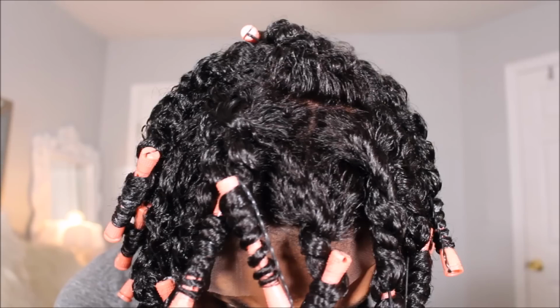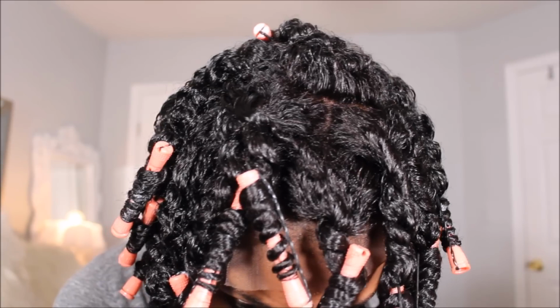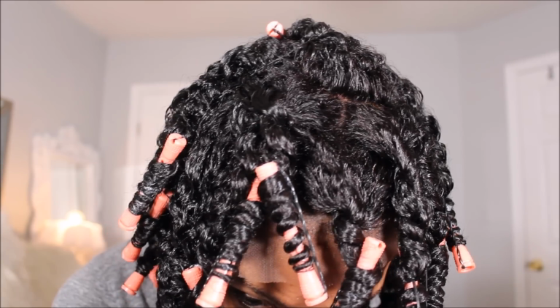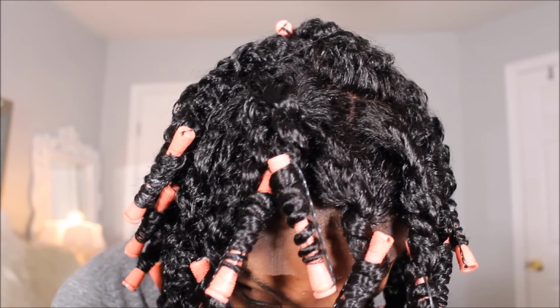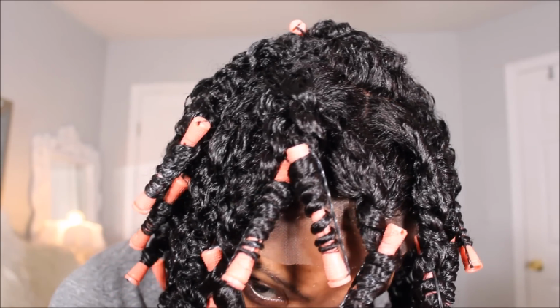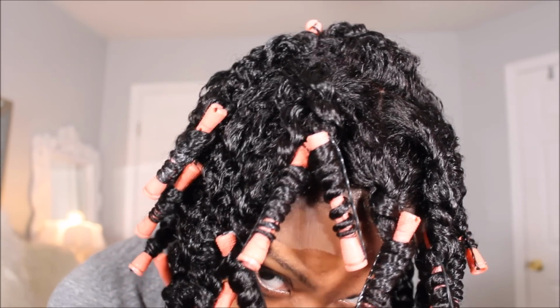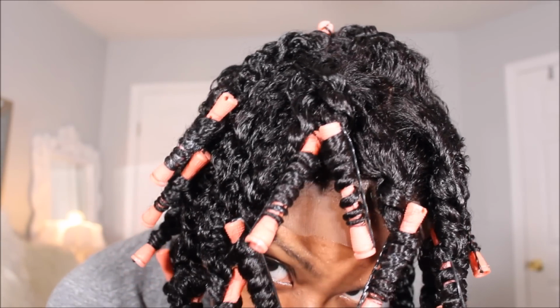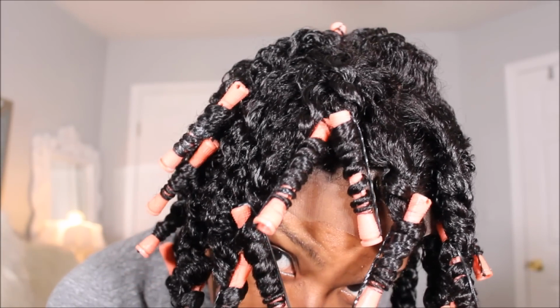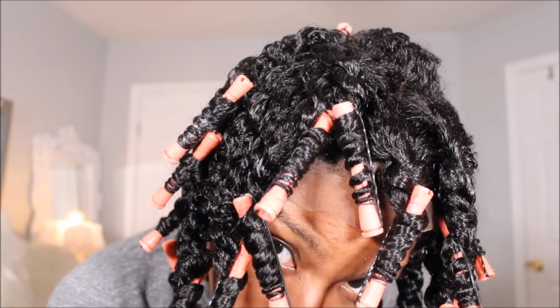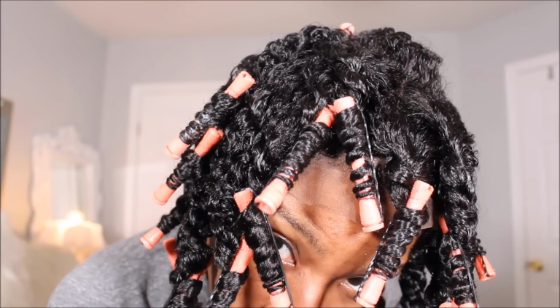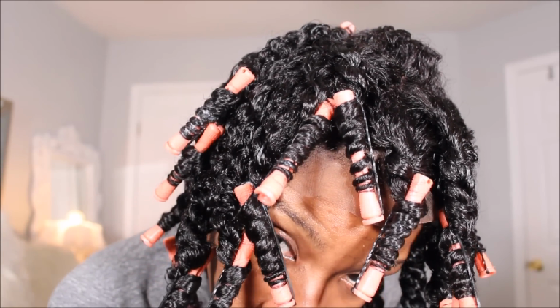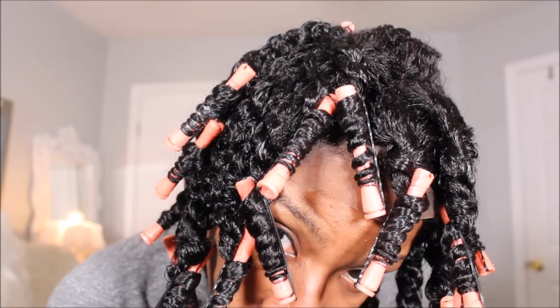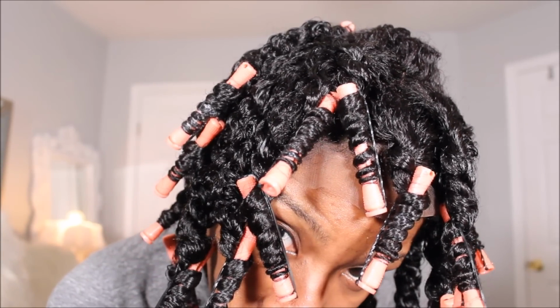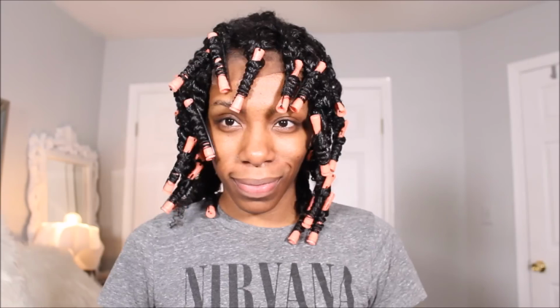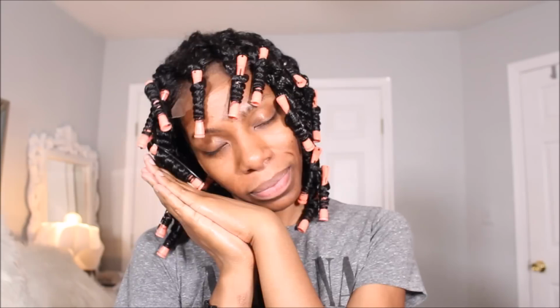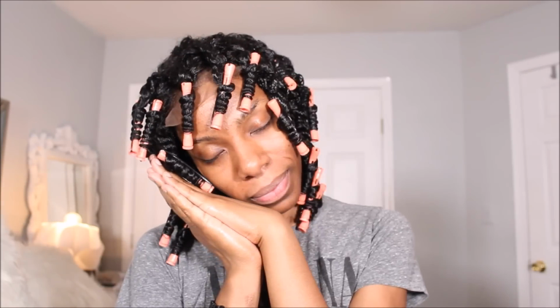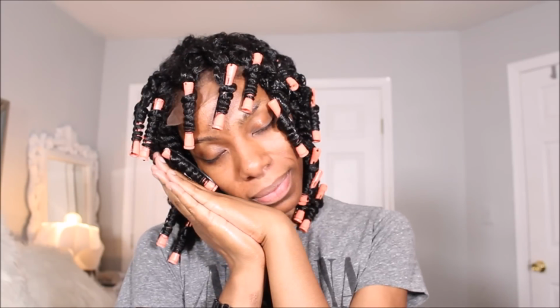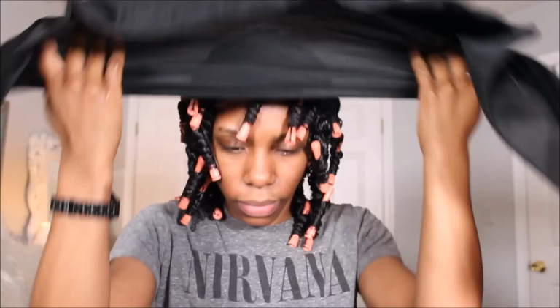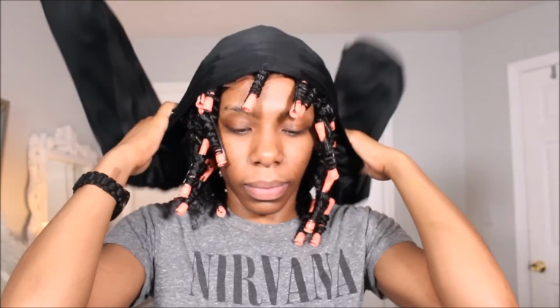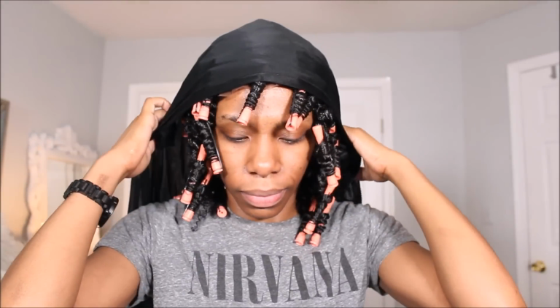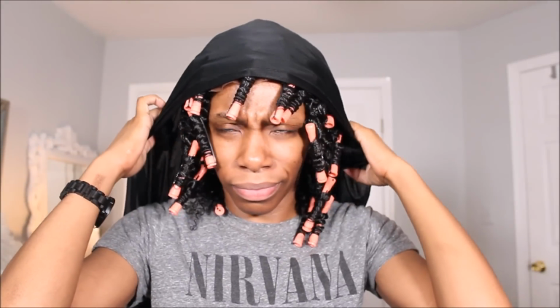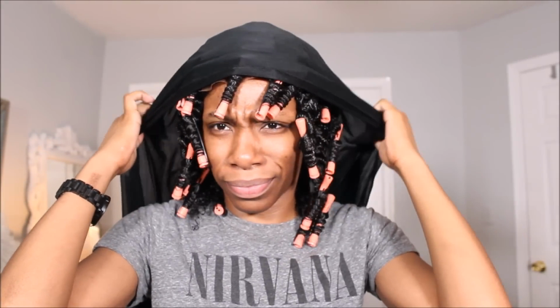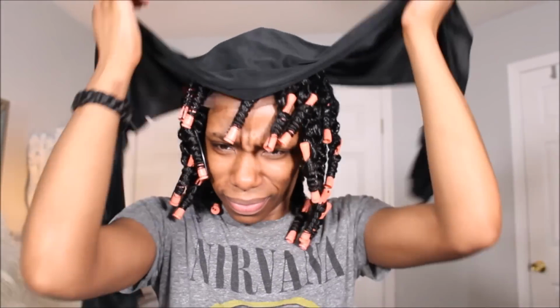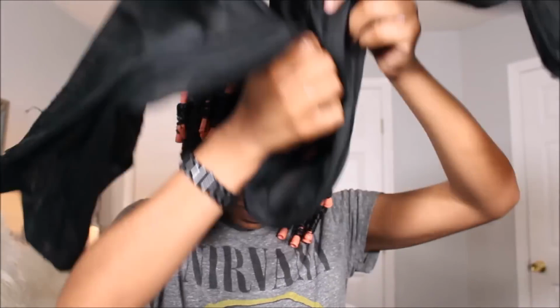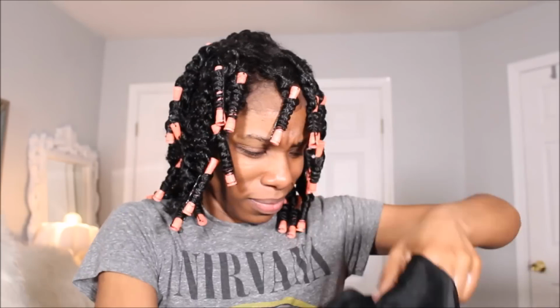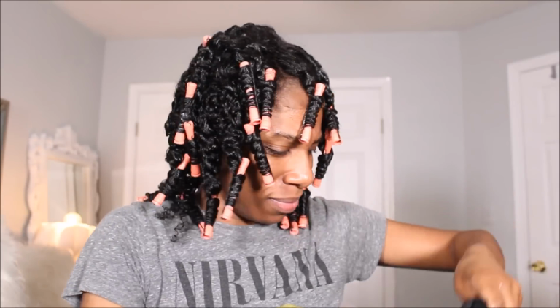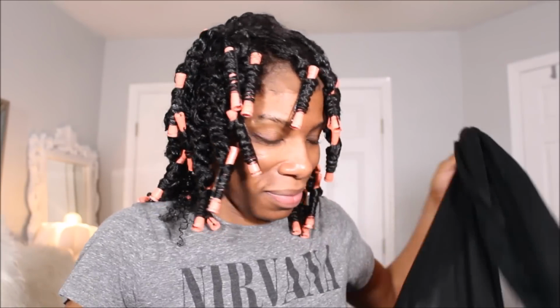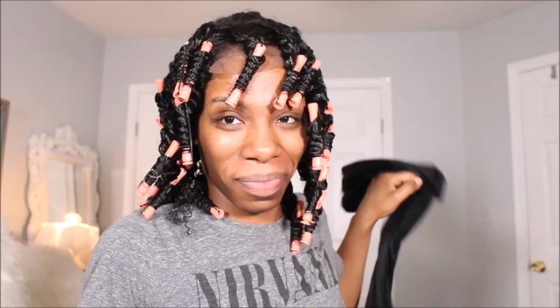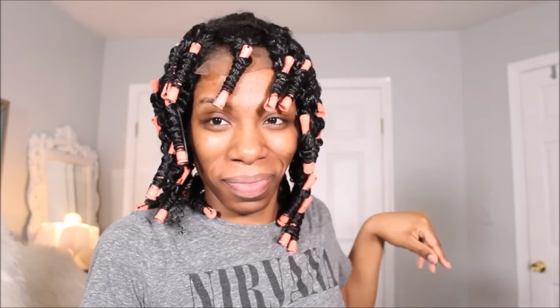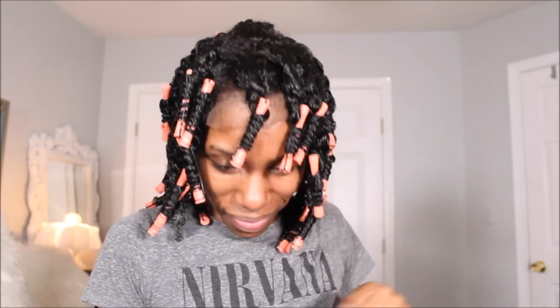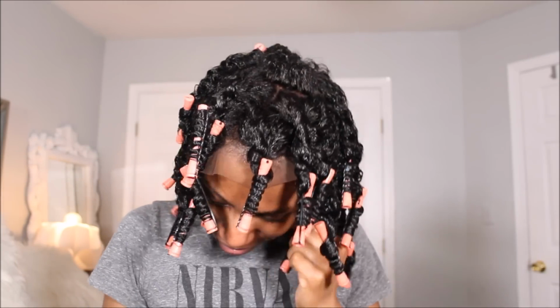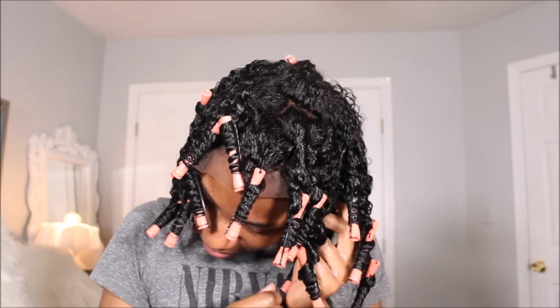So after I finished all of the twists, I'm done. Now to put on my head scarf — wait, I don't have to put on my head scarf. This is a wig! Let me just take it off.